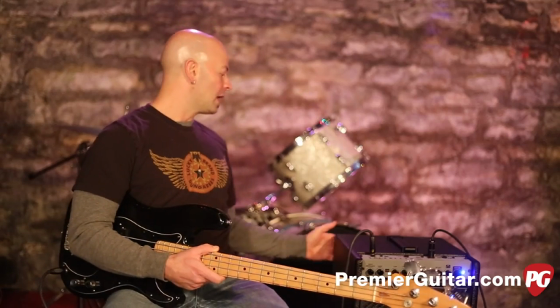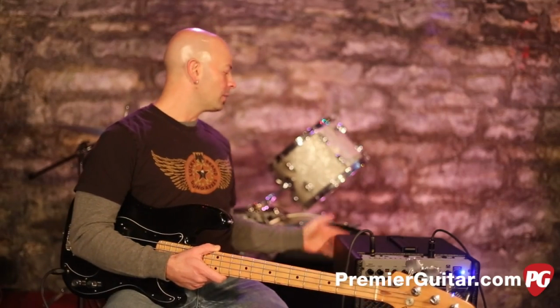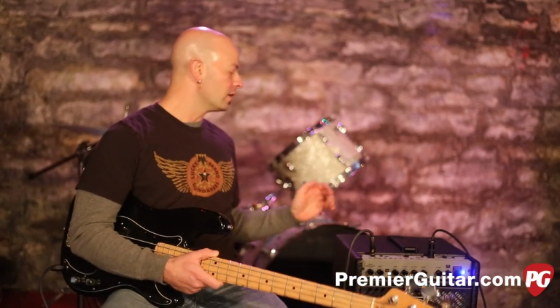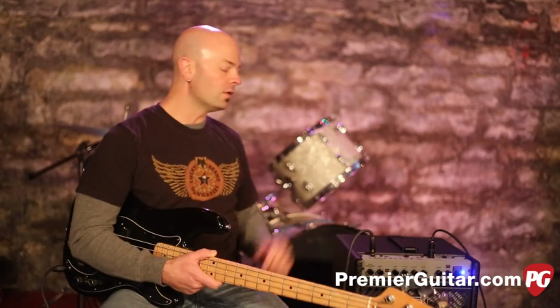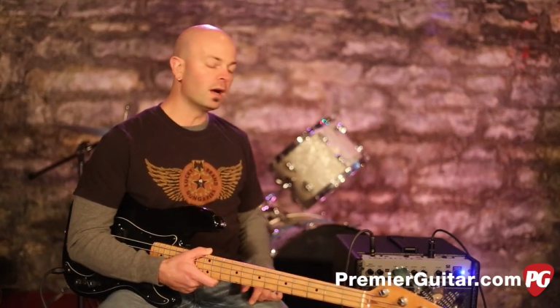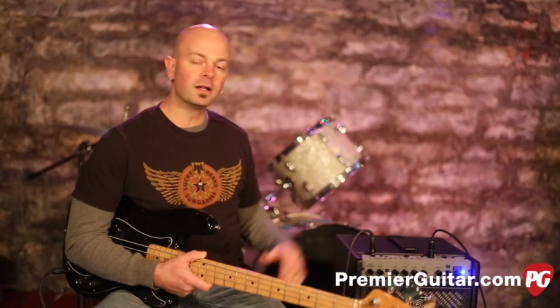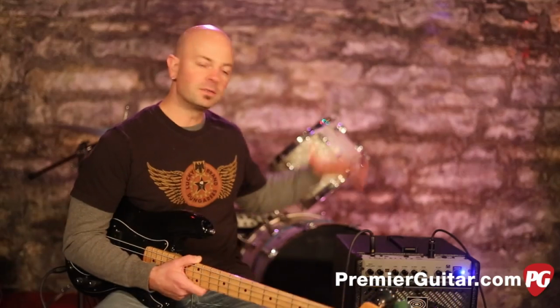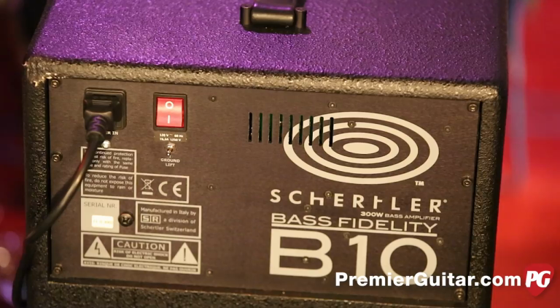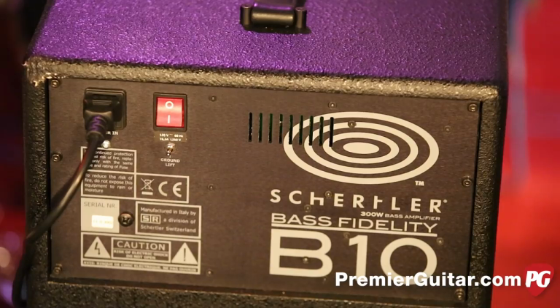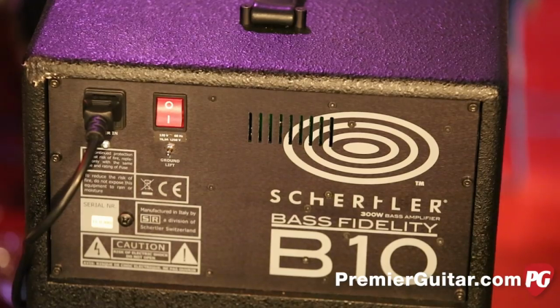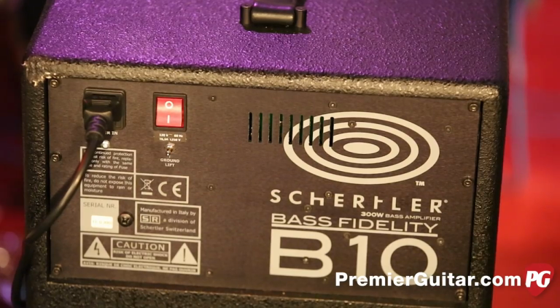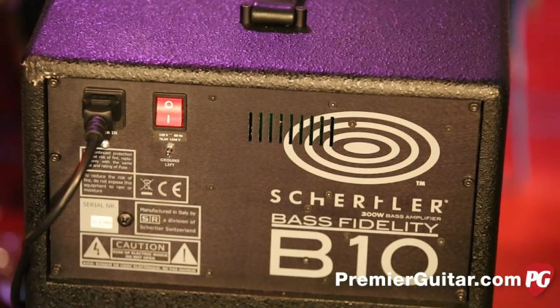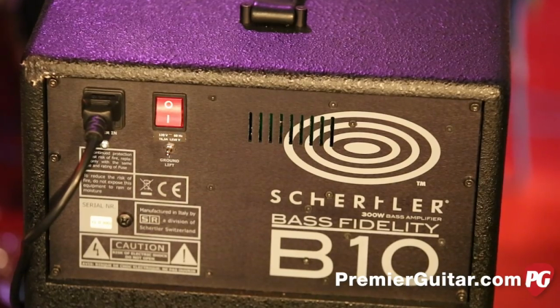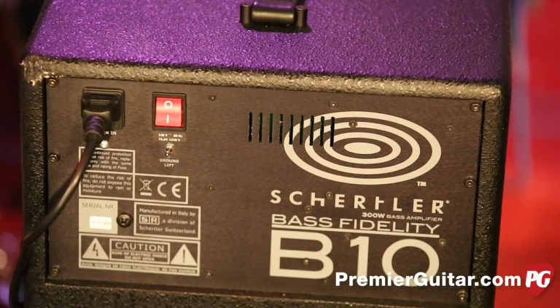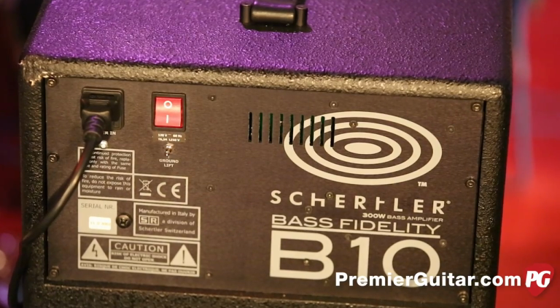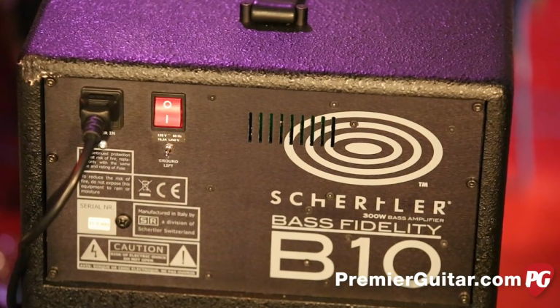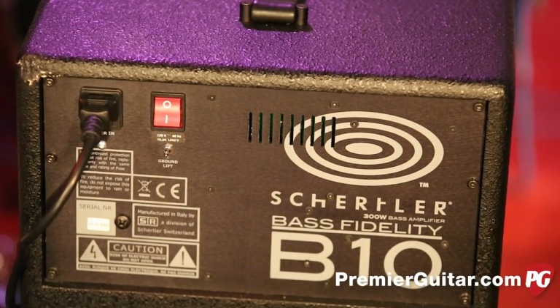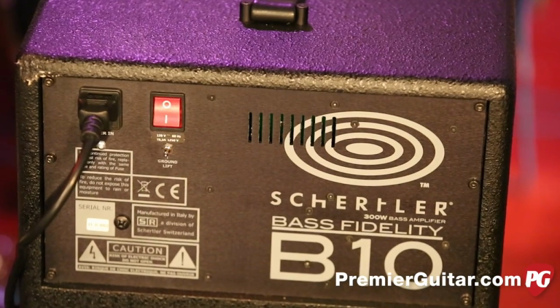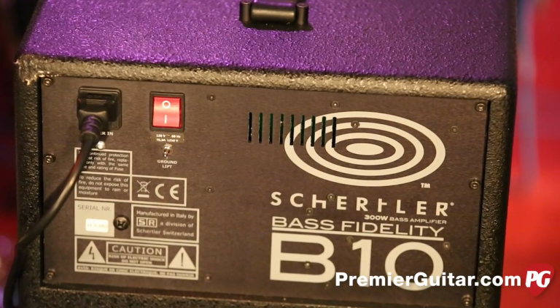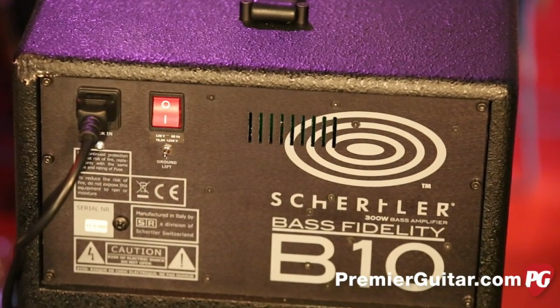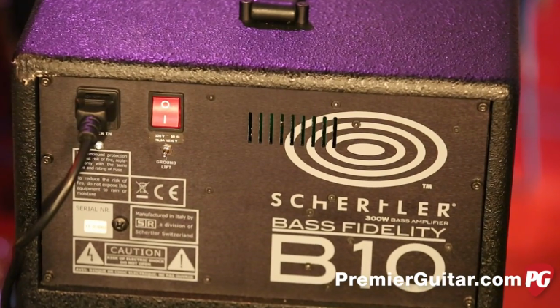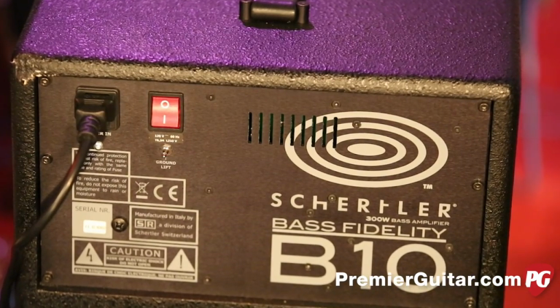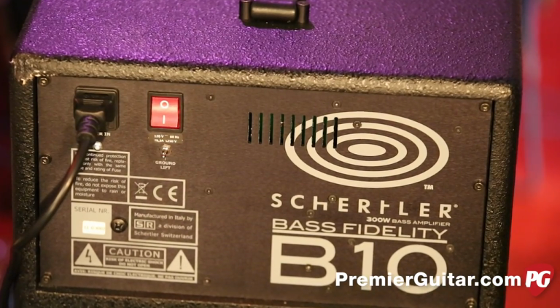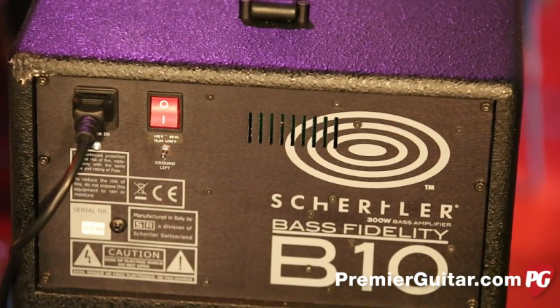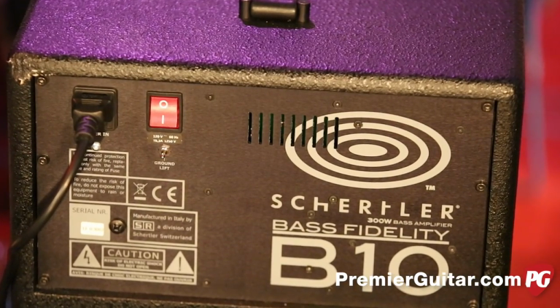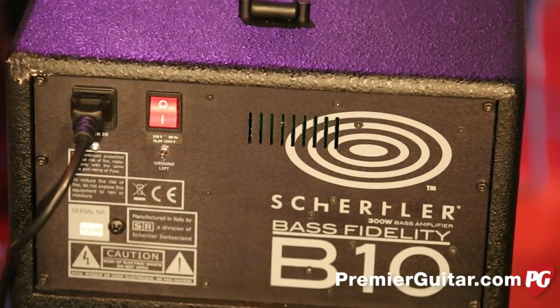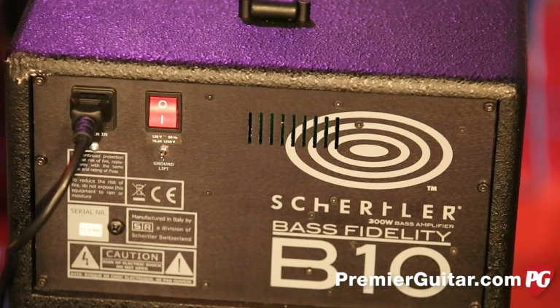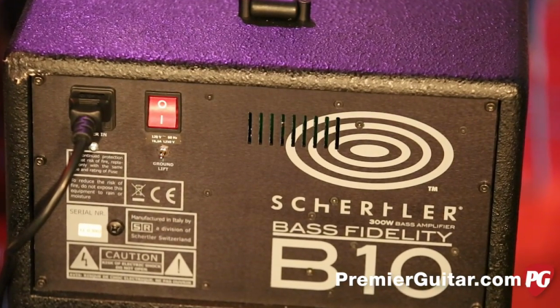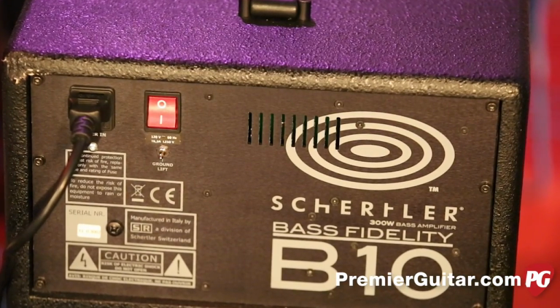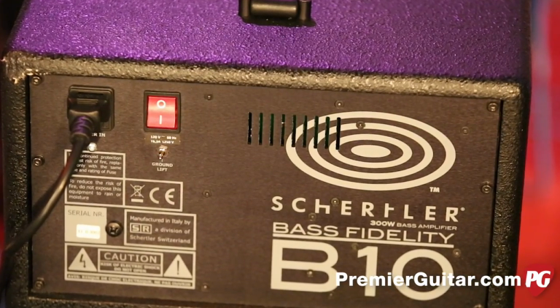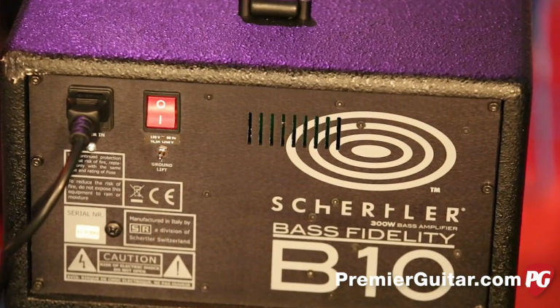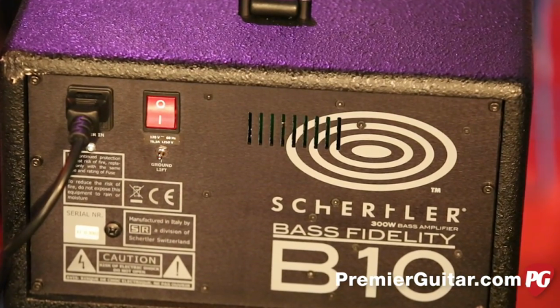Back panel — there's not much back here. There's a lot of logo and just a ground lift.